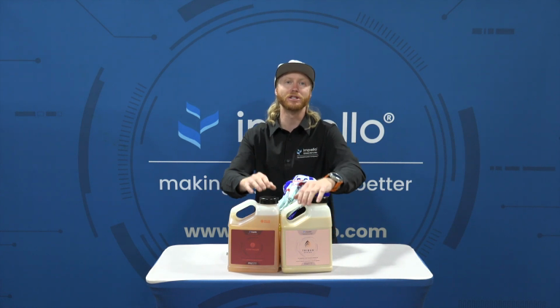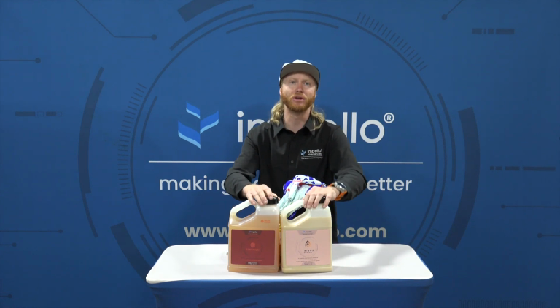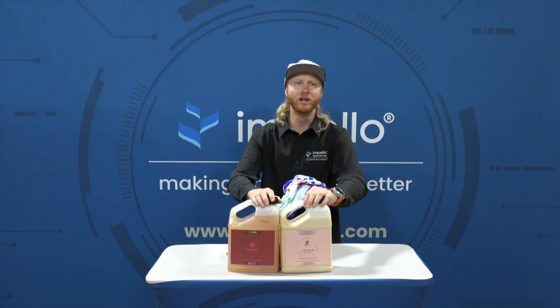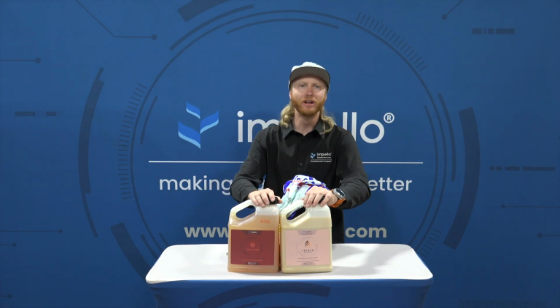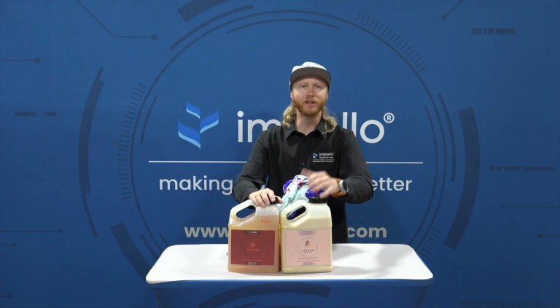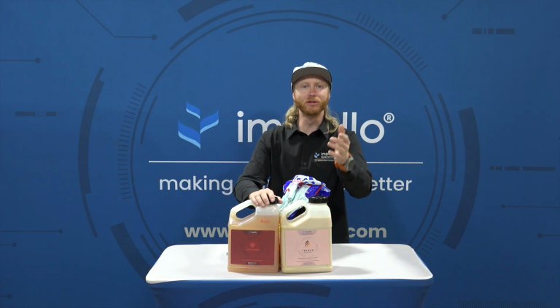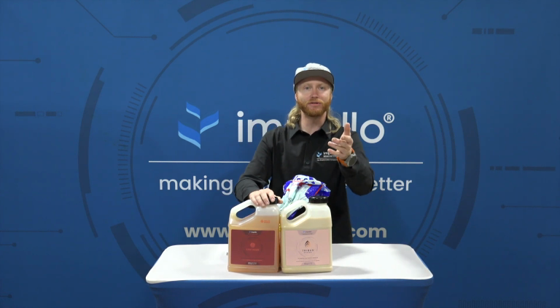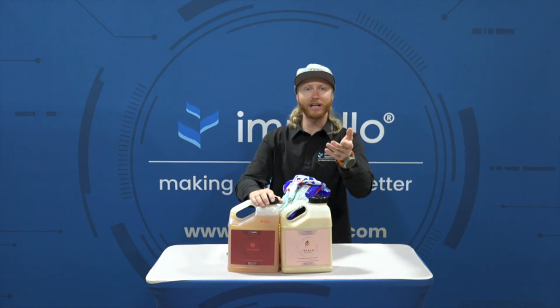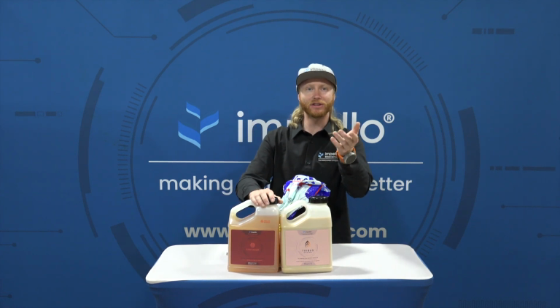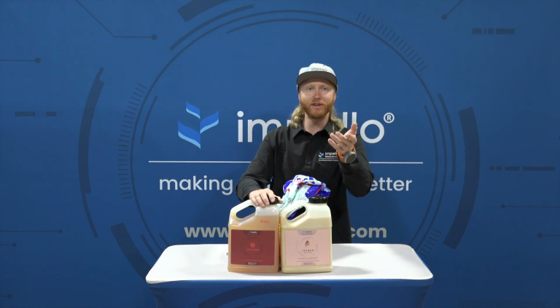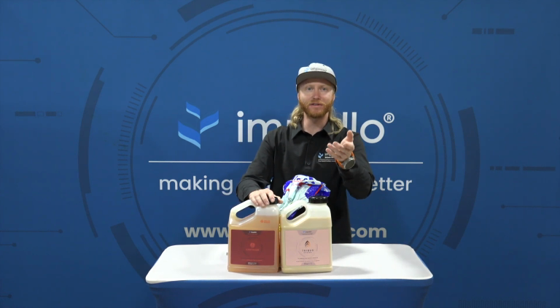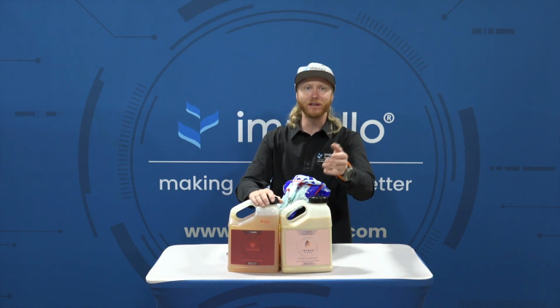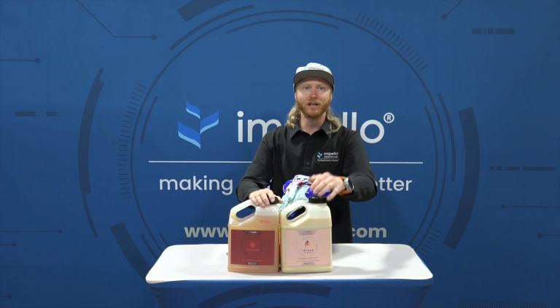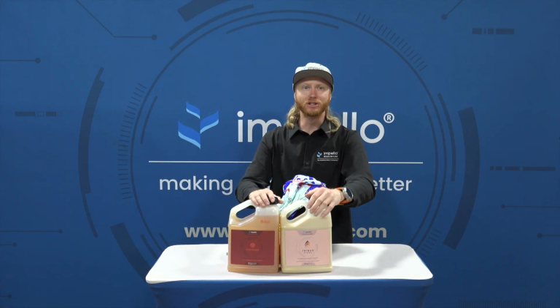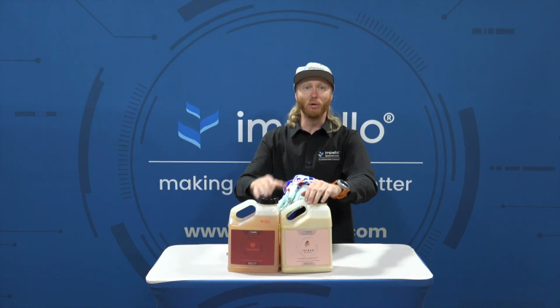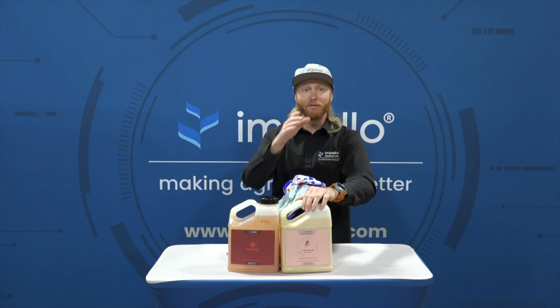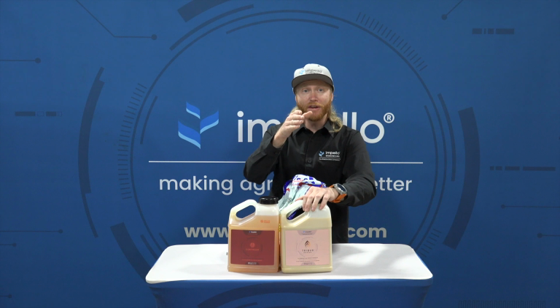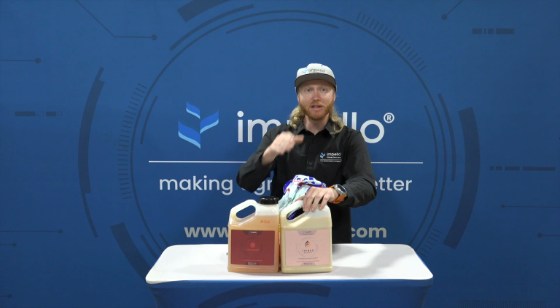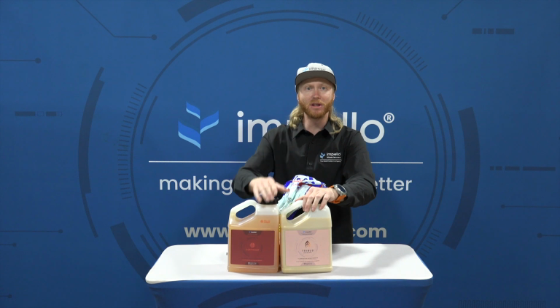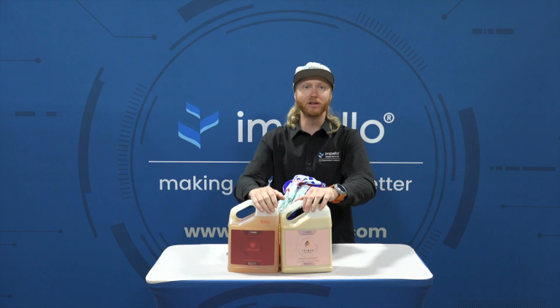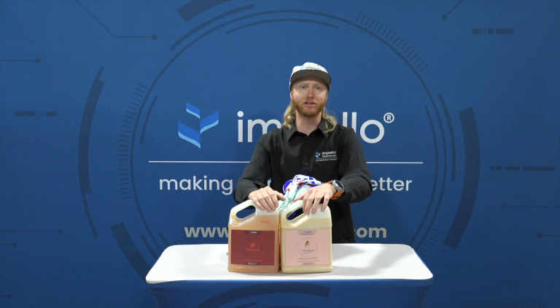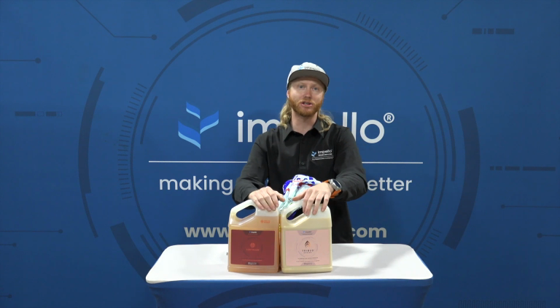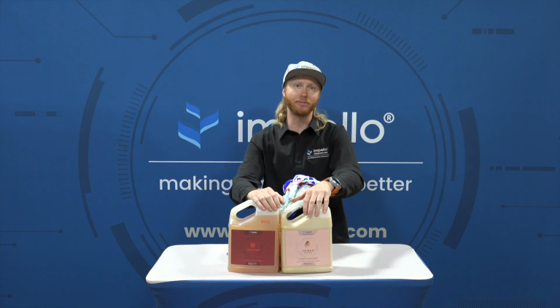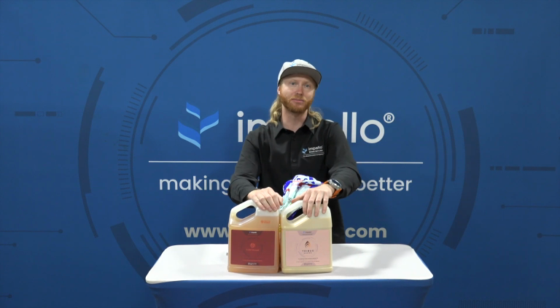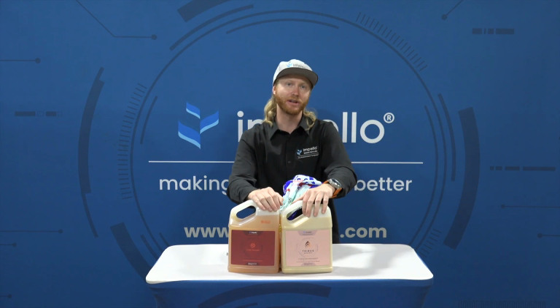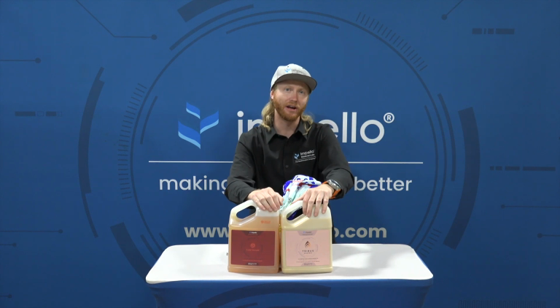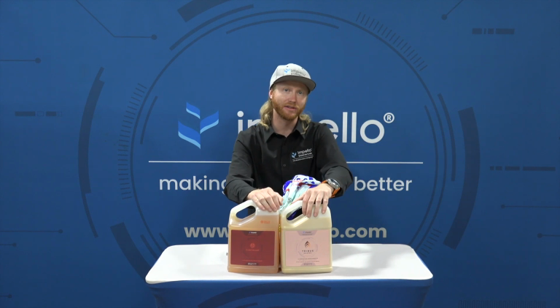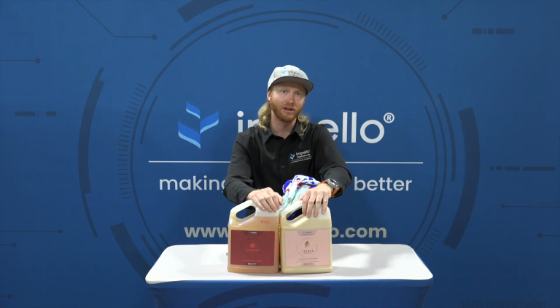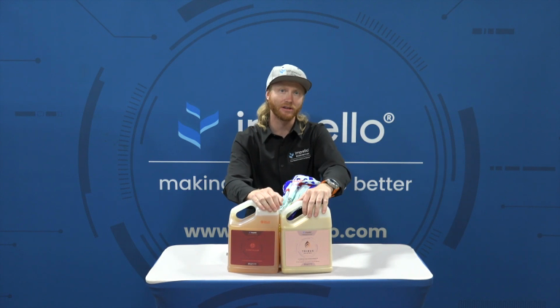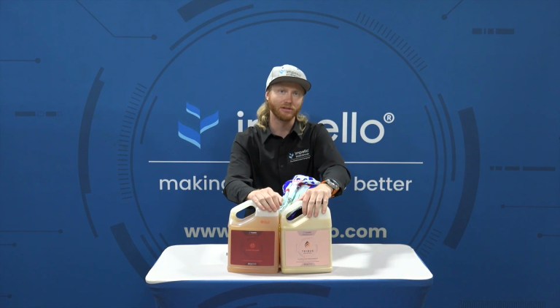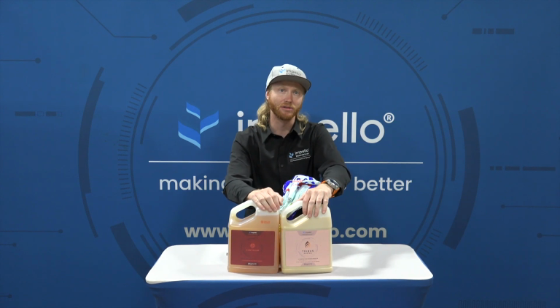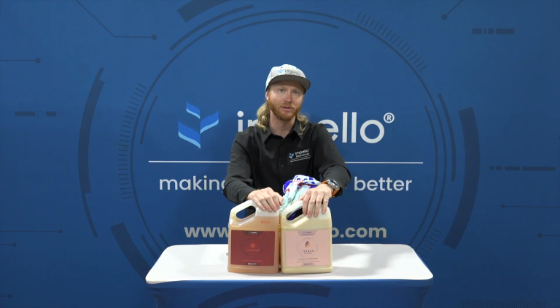Let's say you're injecting at 2% or a 1-to-50 ratio. The dilution factor is 50, so 50 milliliters of Tribus per gallon of stock solution.